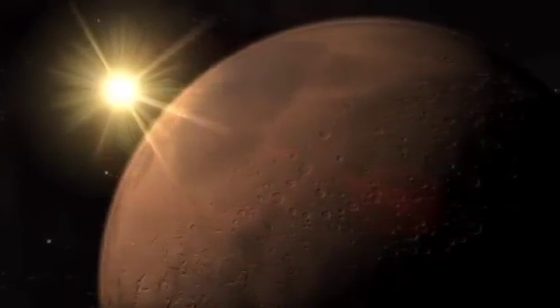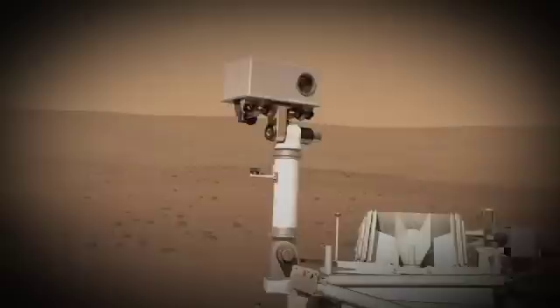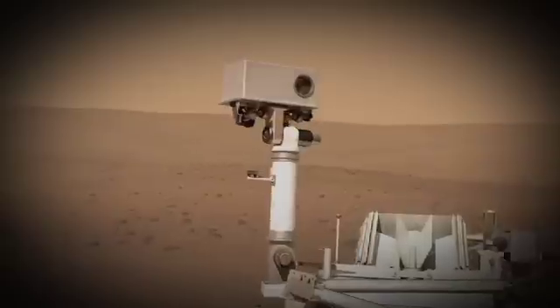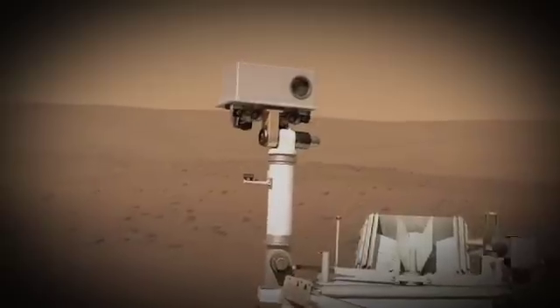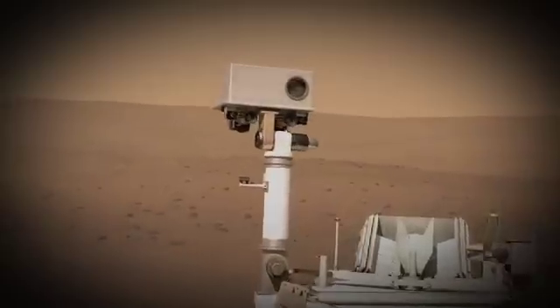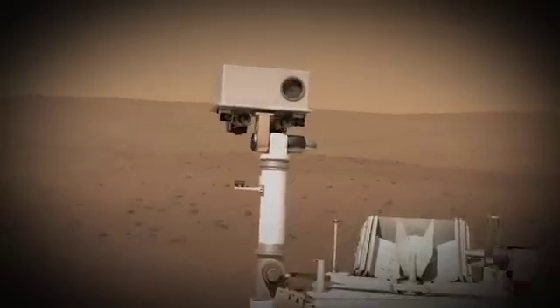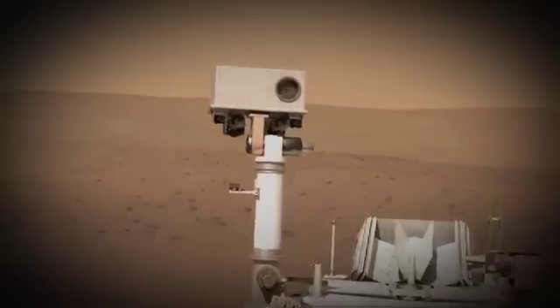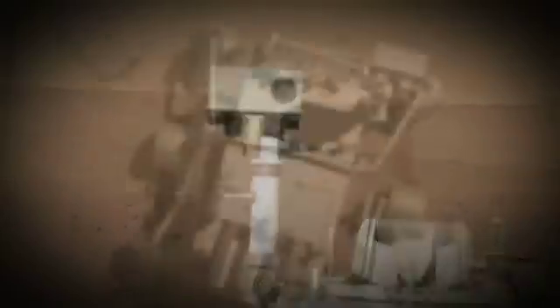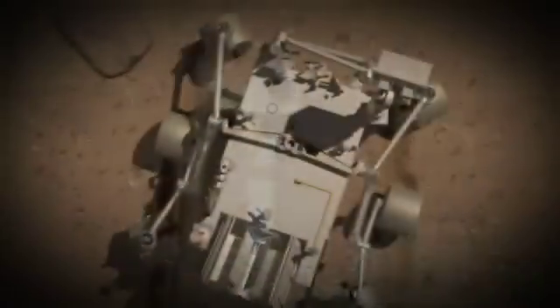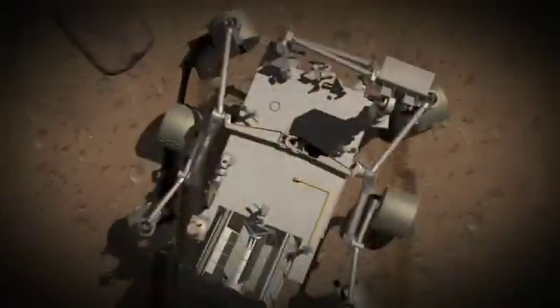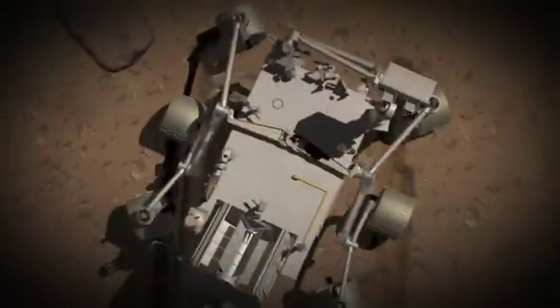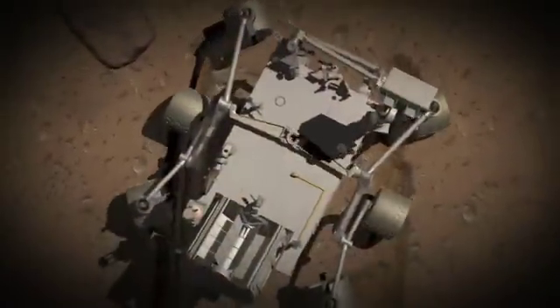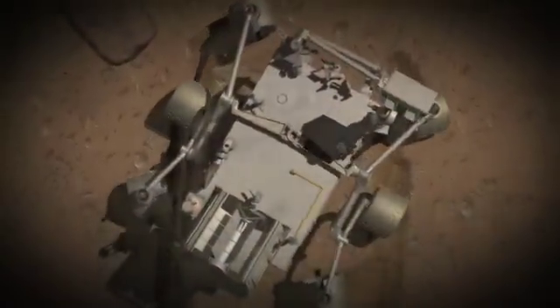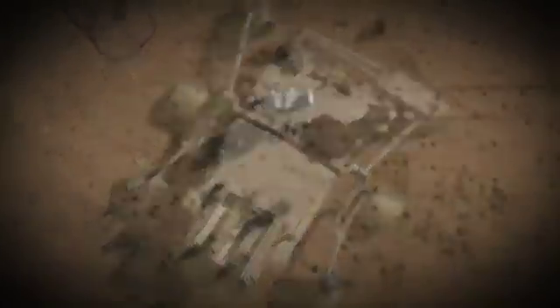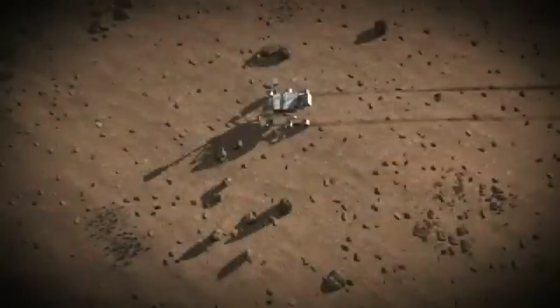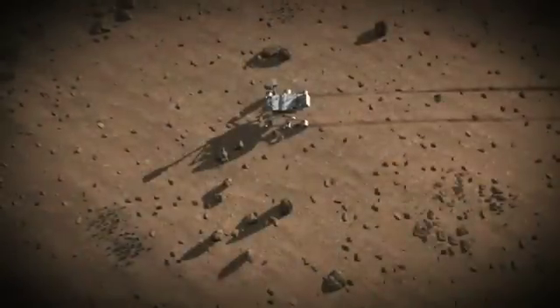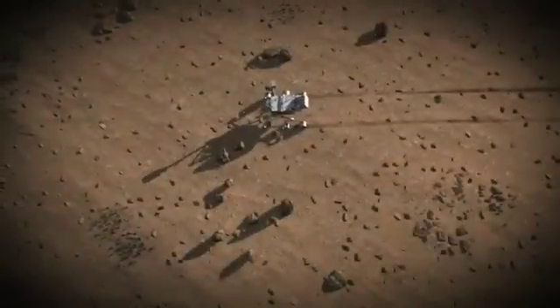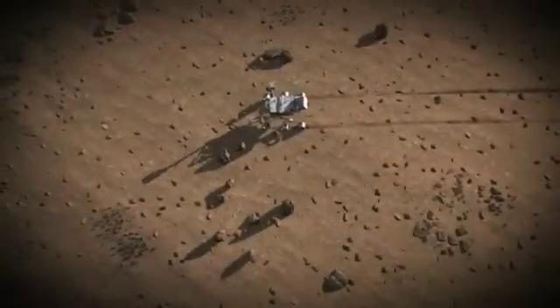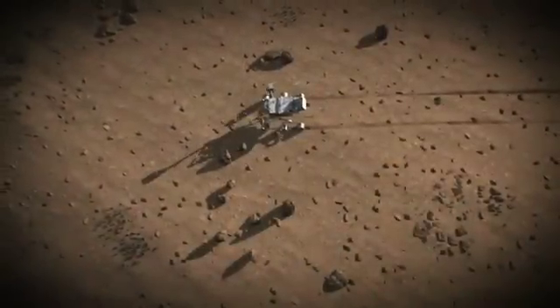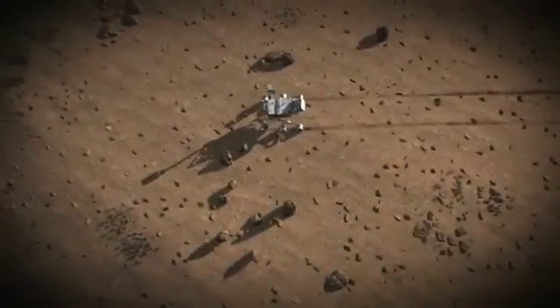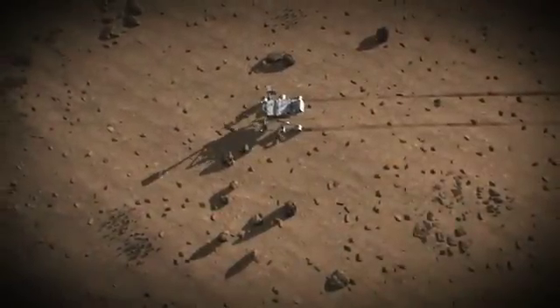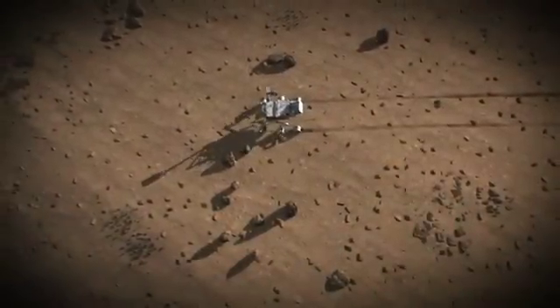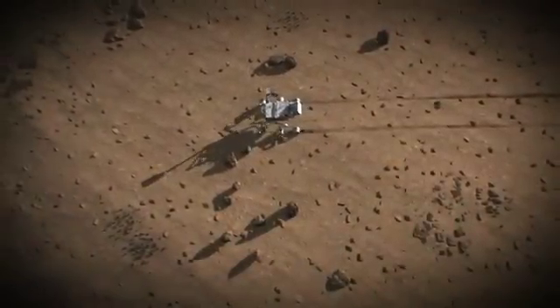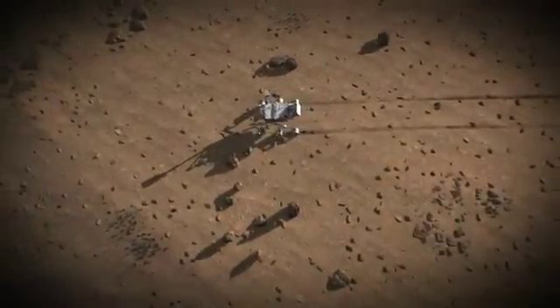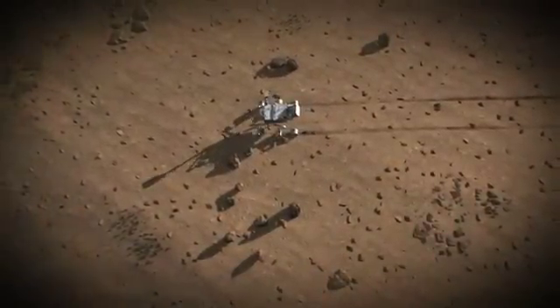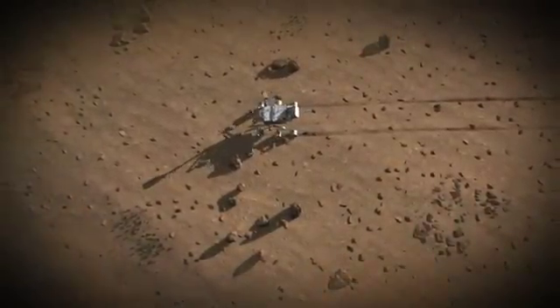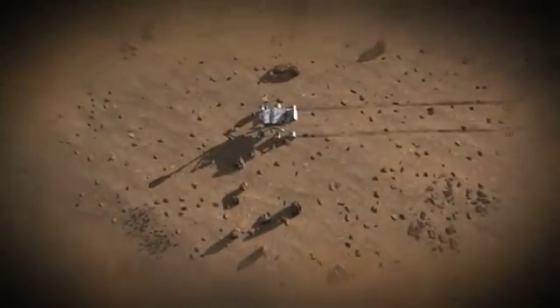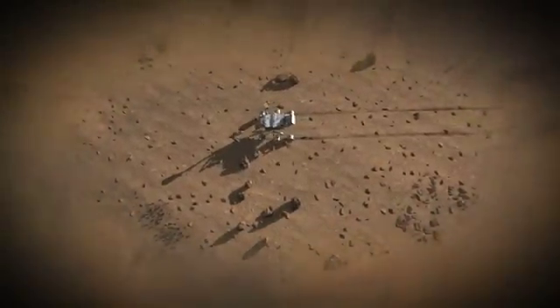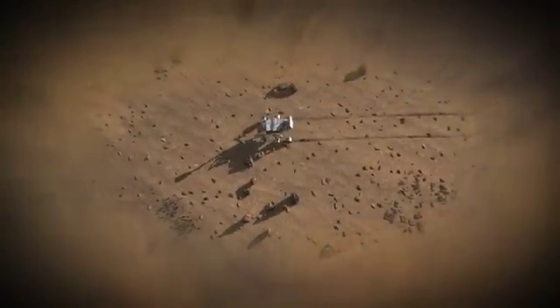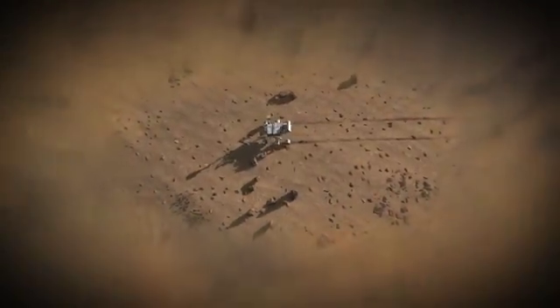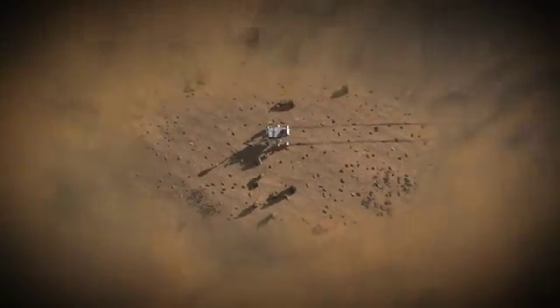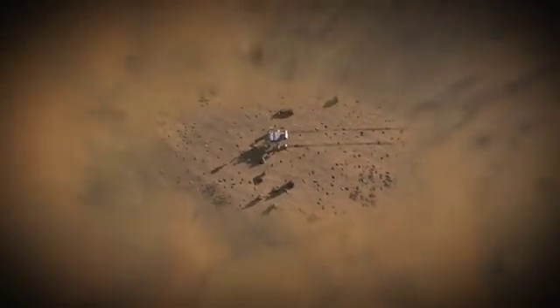The Mars Science Laboratory rover, NASA's new robotic vehicle for exploring Mars, is heading to the Red Planet to find the answer.